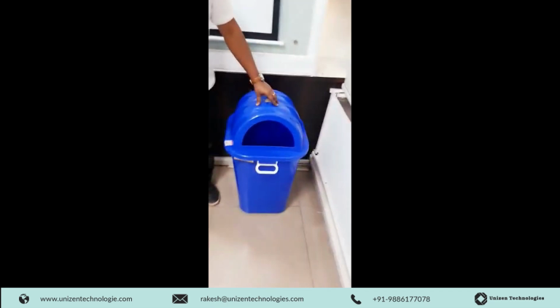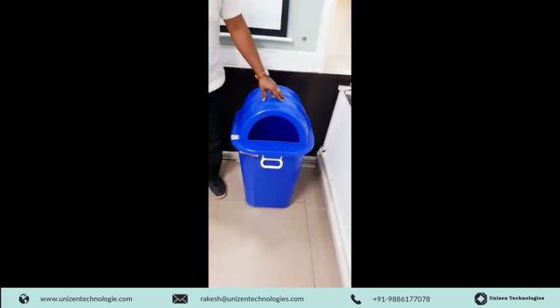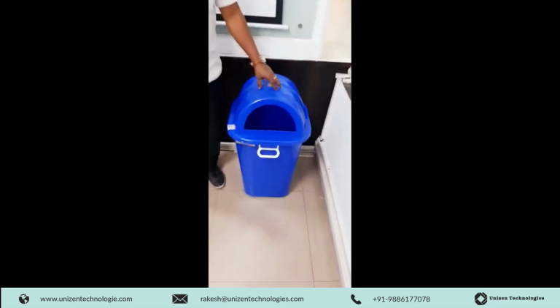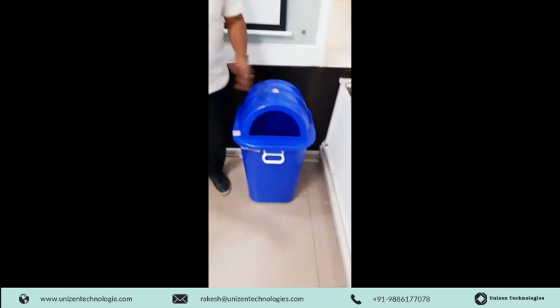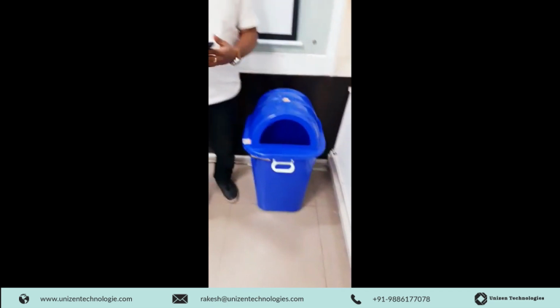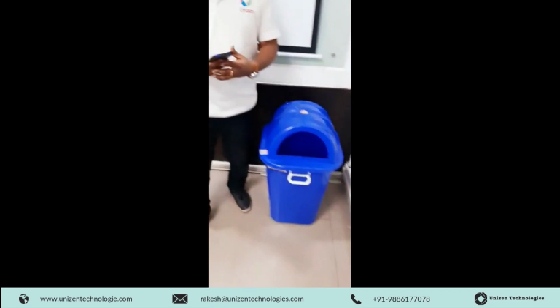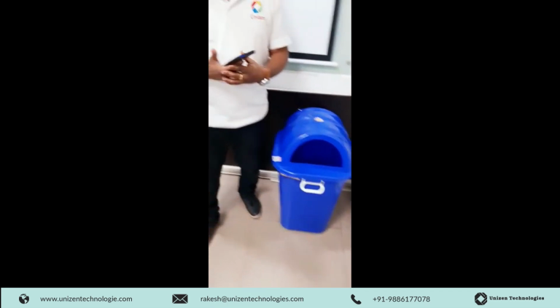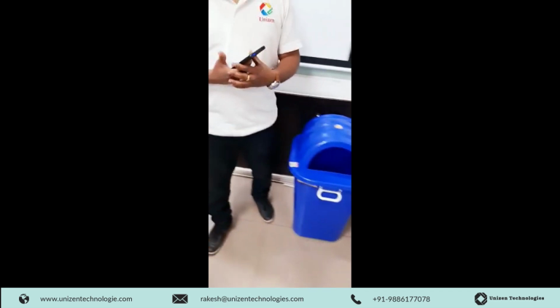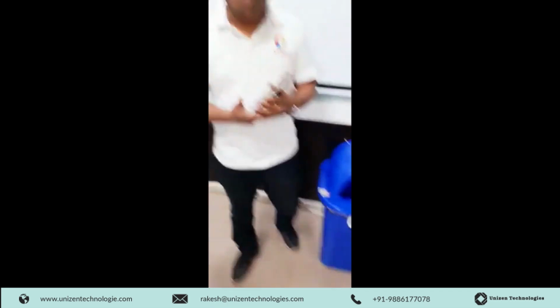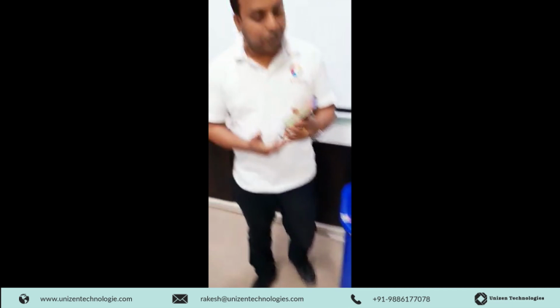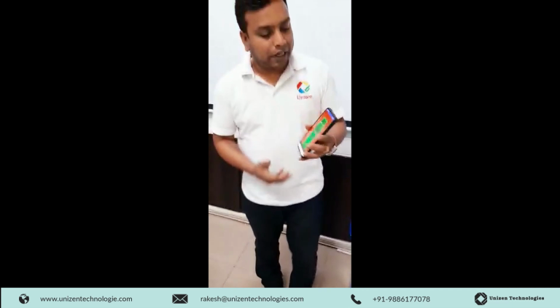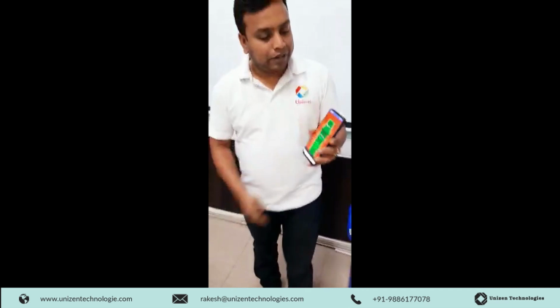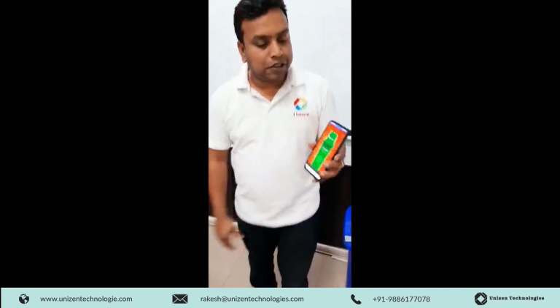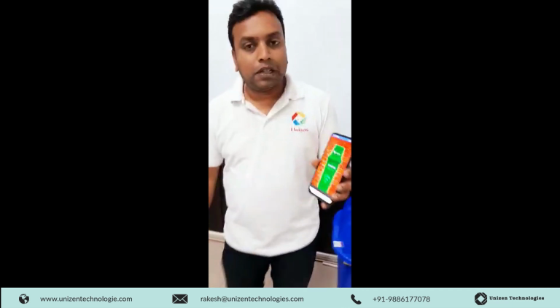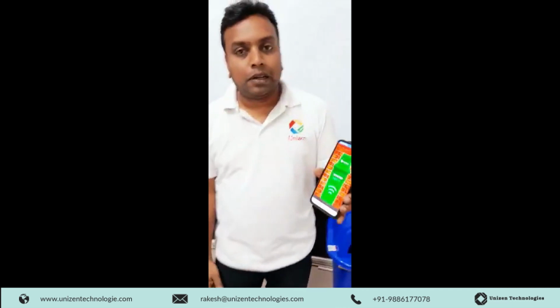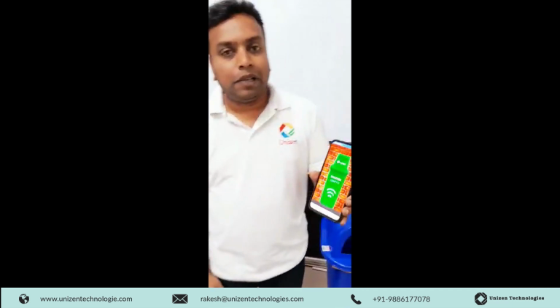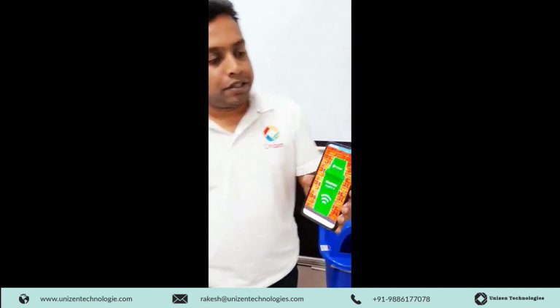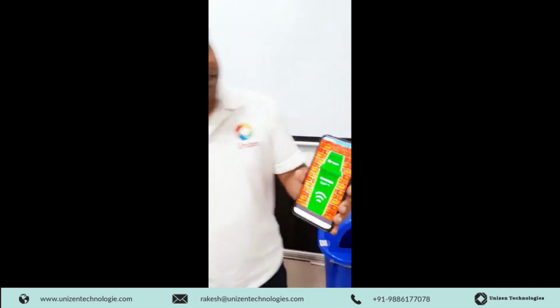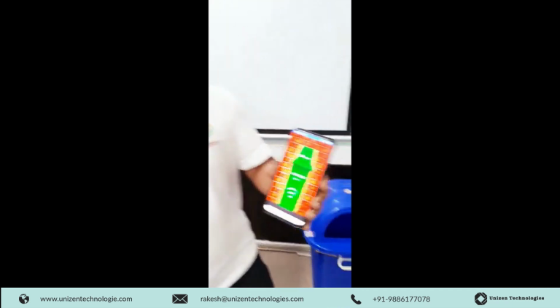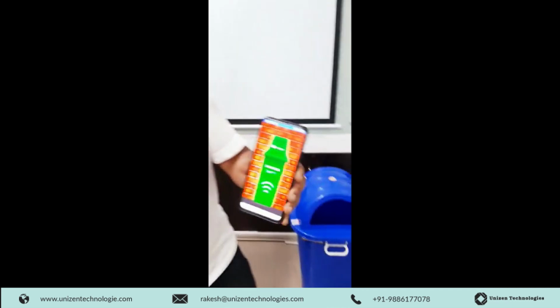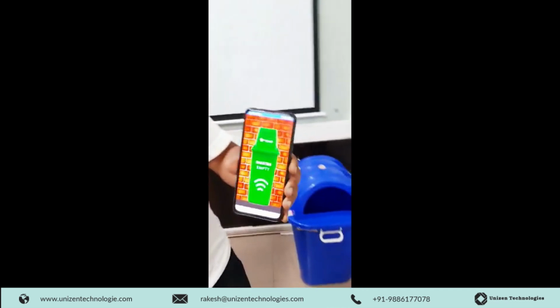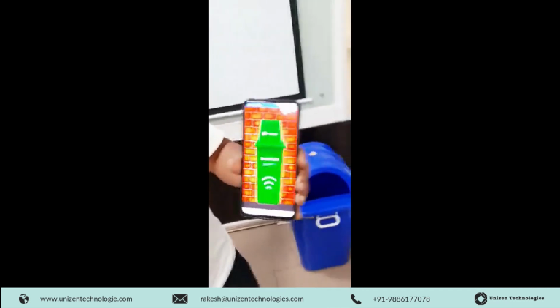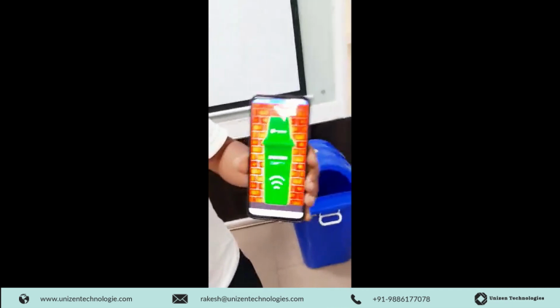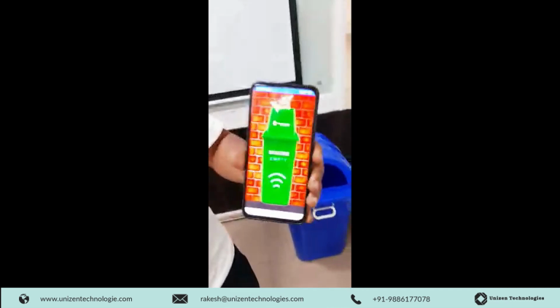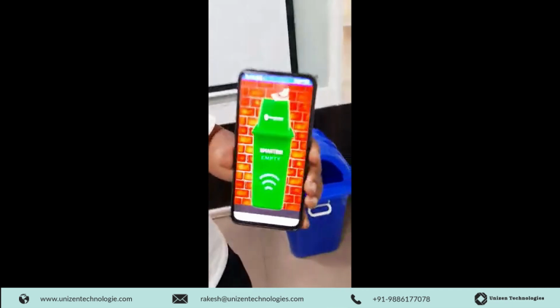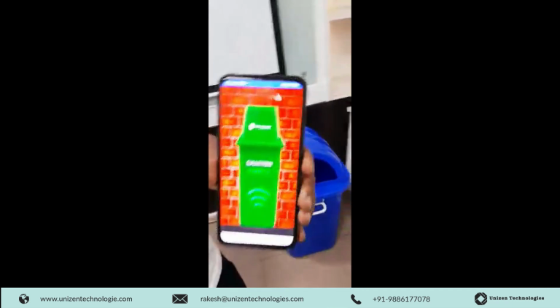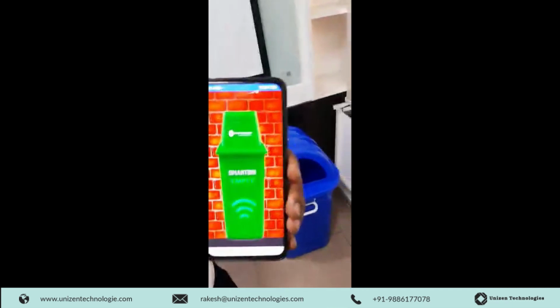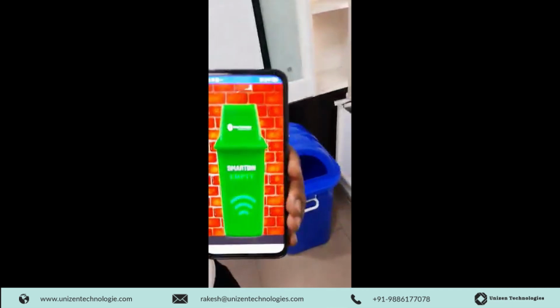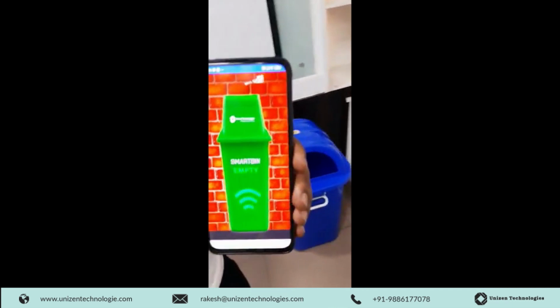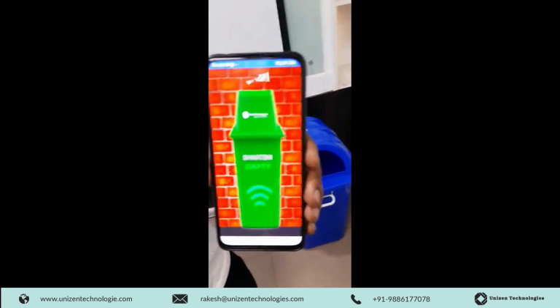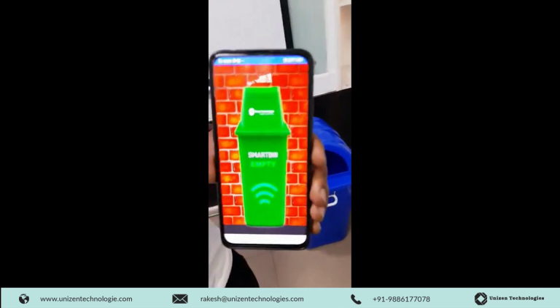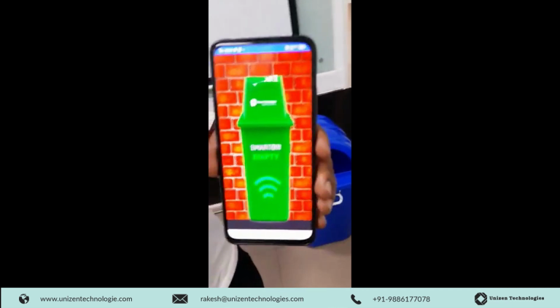Since it is an IoT enabled solution, I have a smart application which shows the bin as empty right now on the screen.